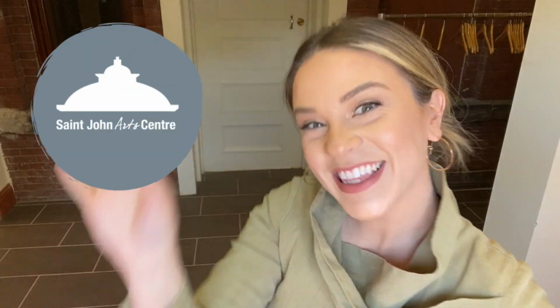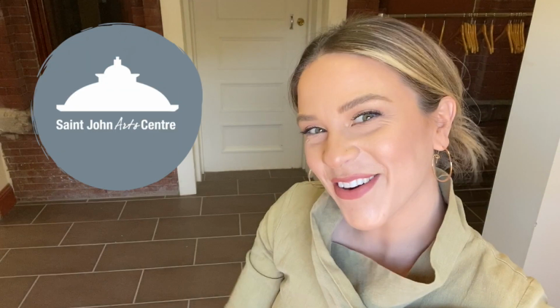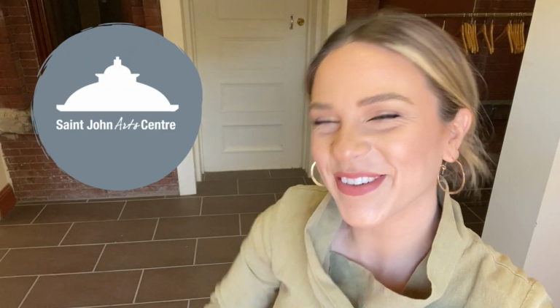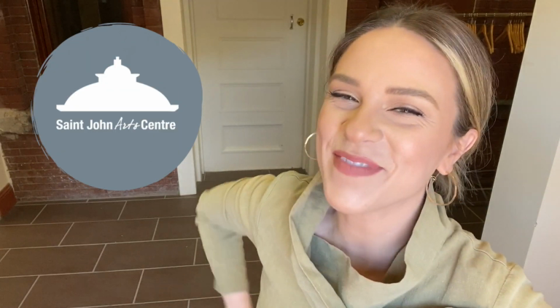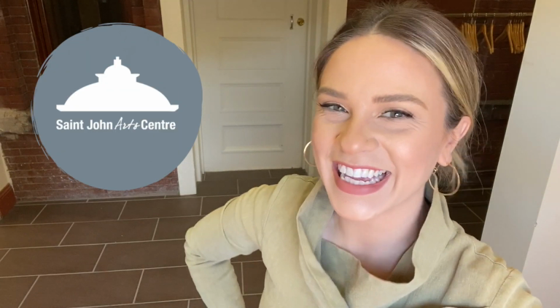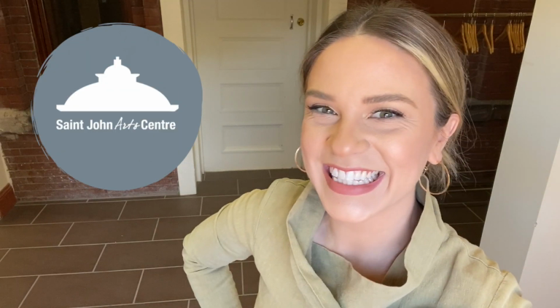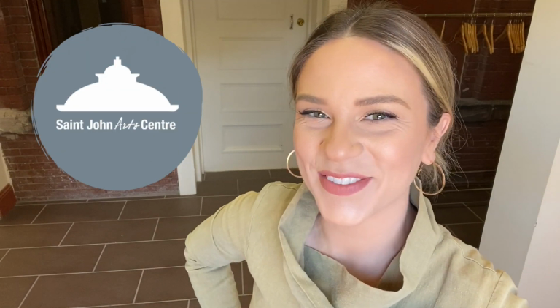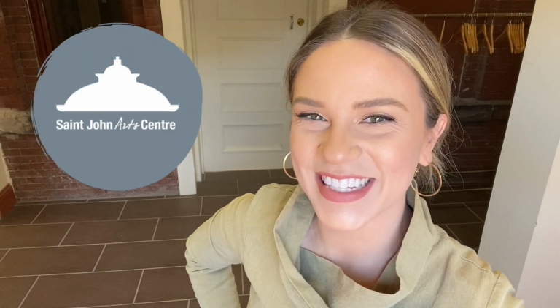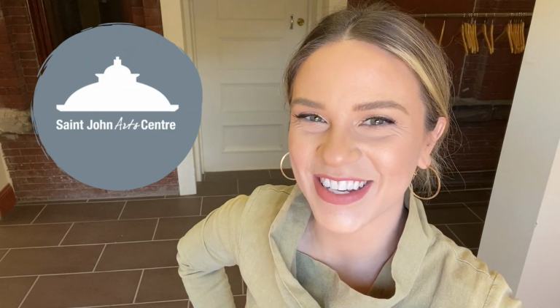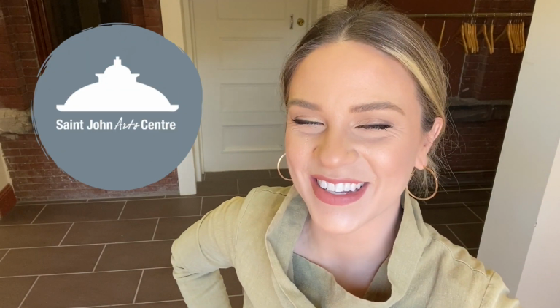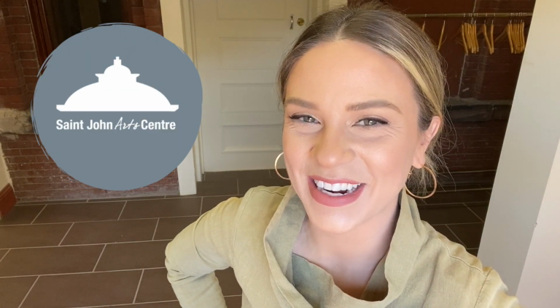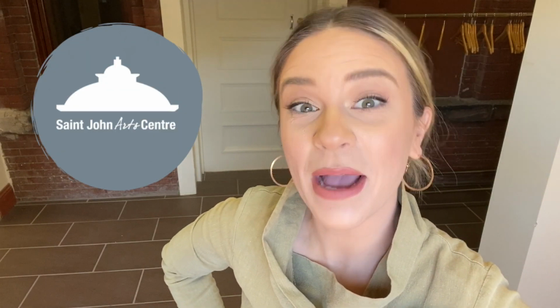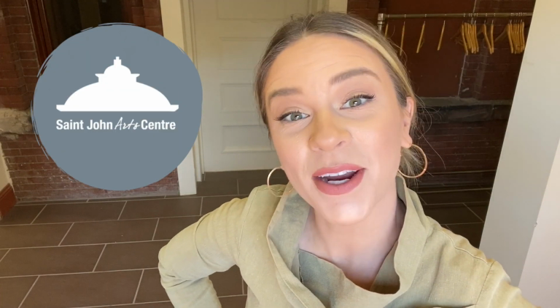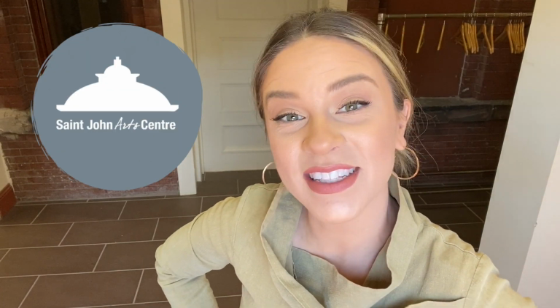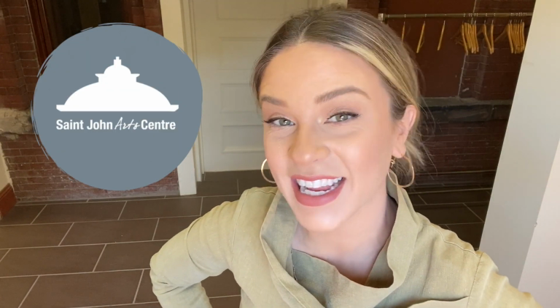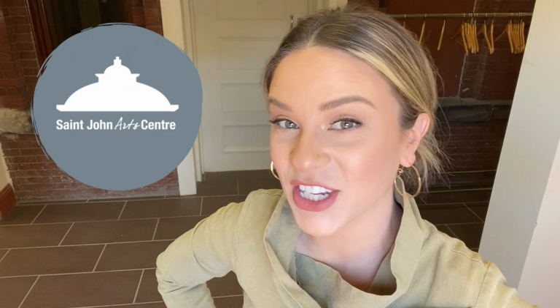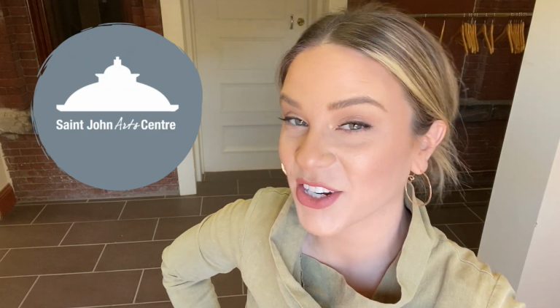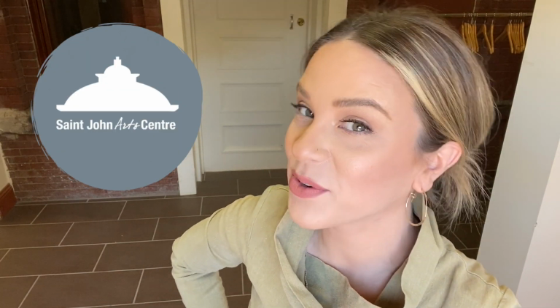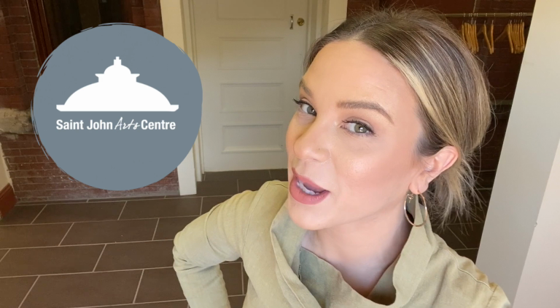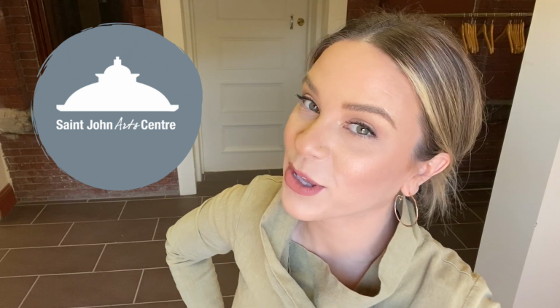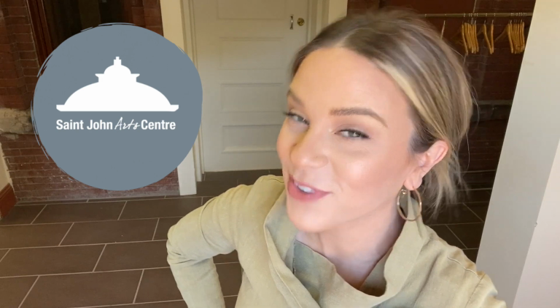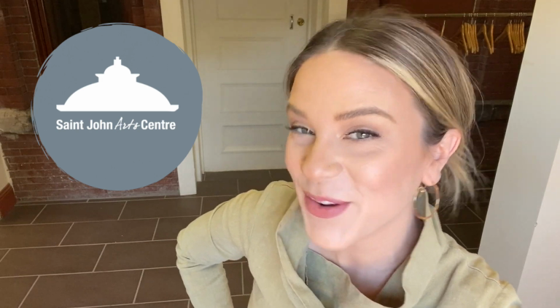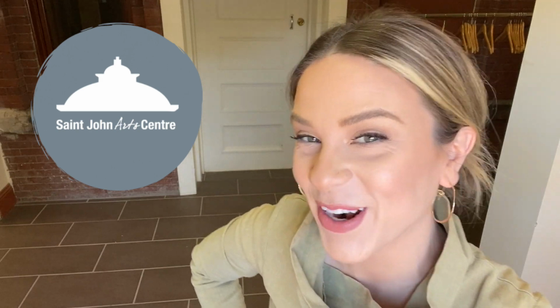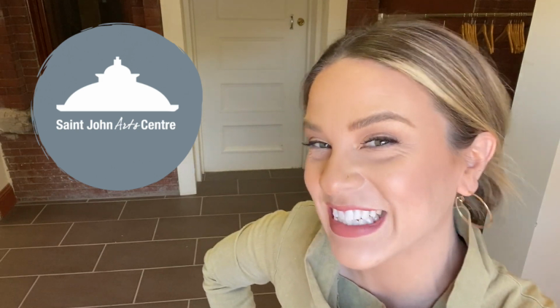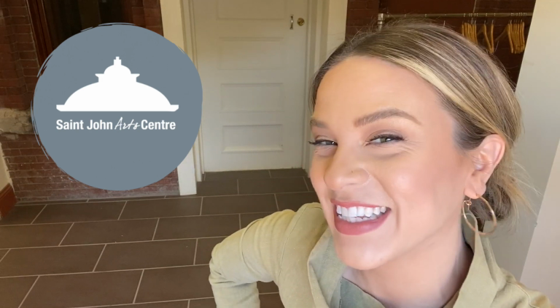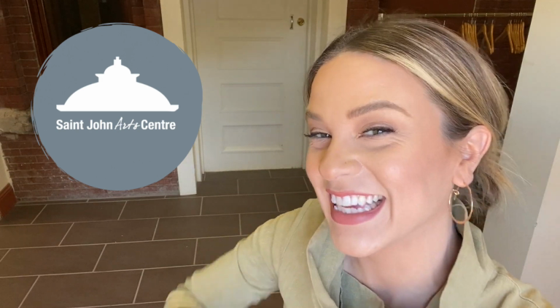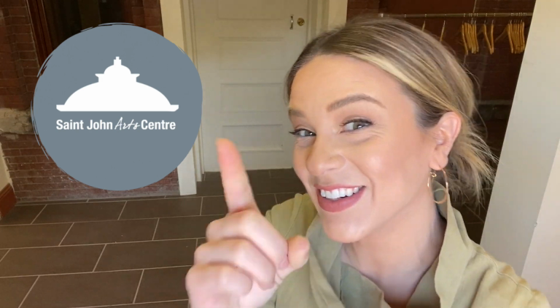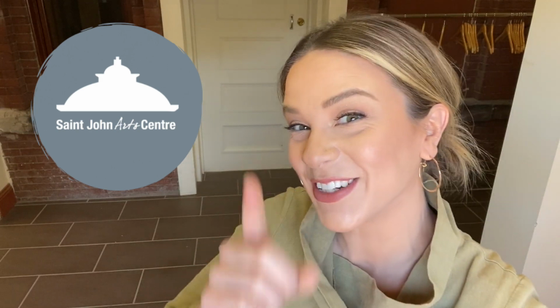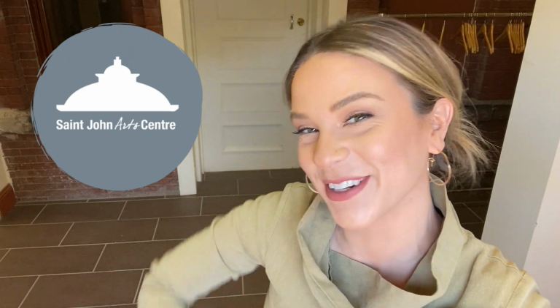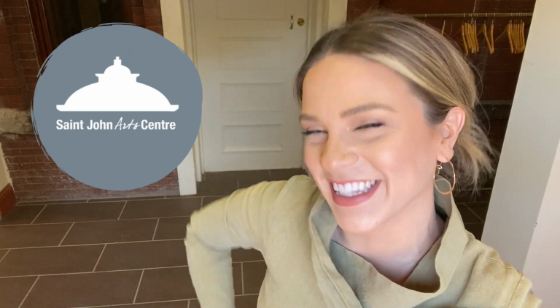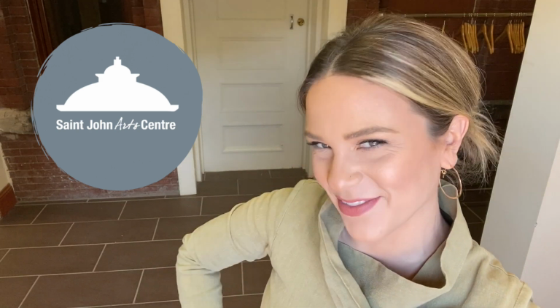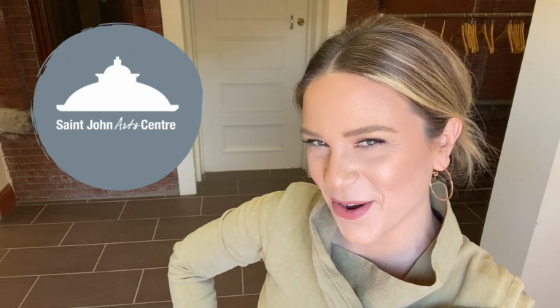Hello everyone, Maggie Higgins here from the St. John Art Center. I'm an artist and an educator and every week I bring you a fun new art activity that you can do while you're staying safe at home.